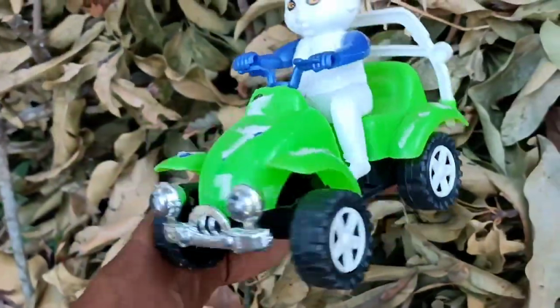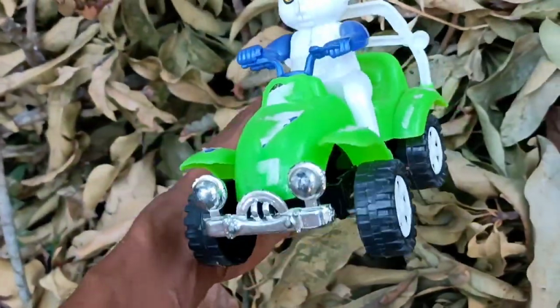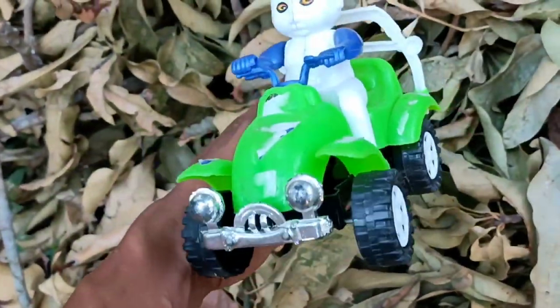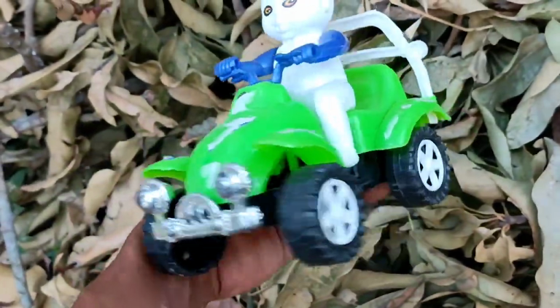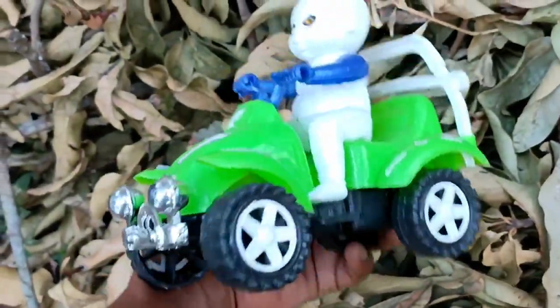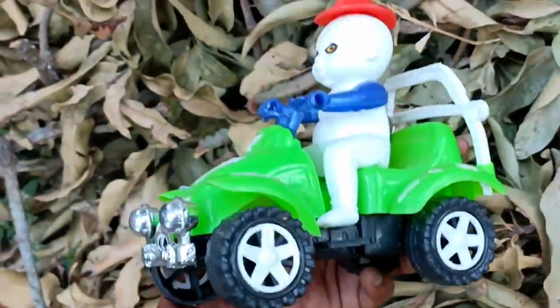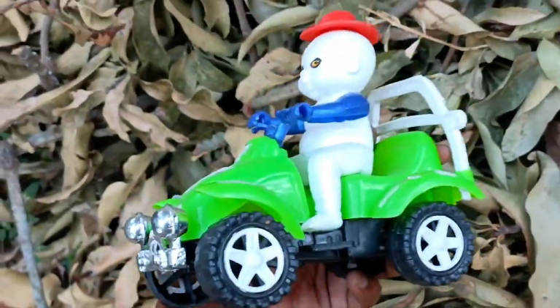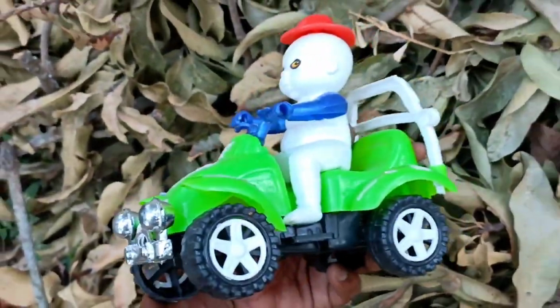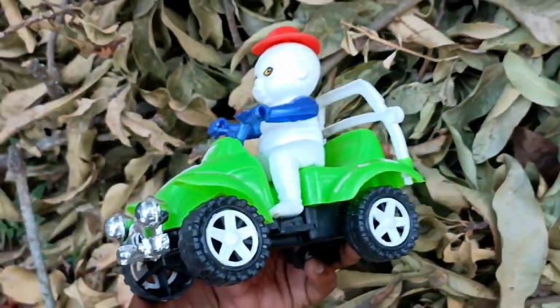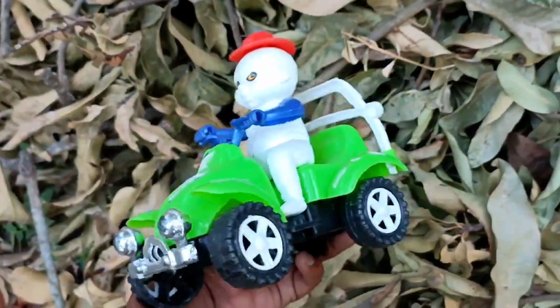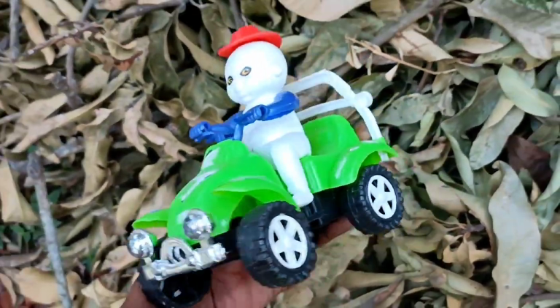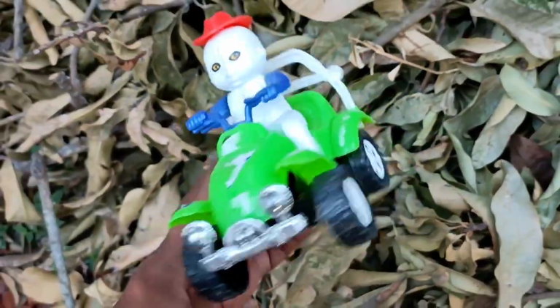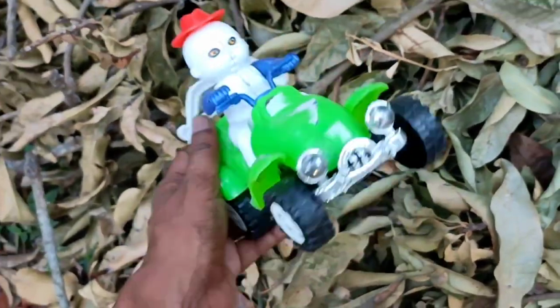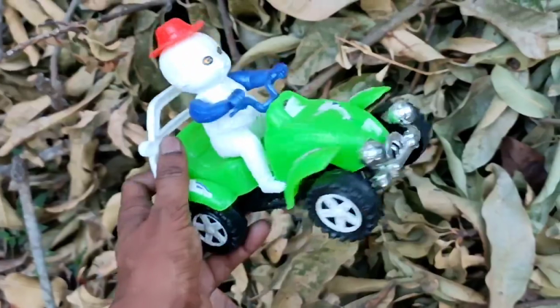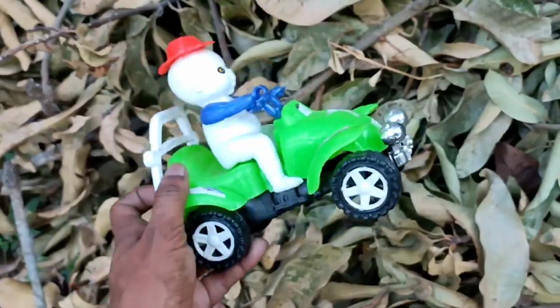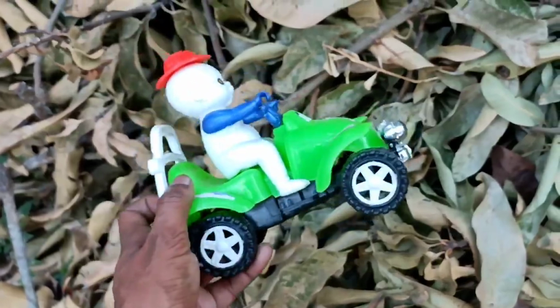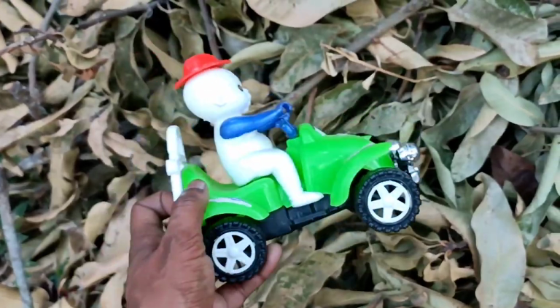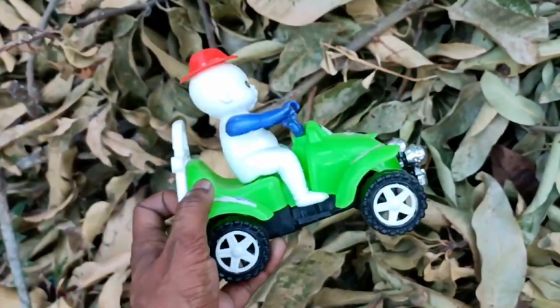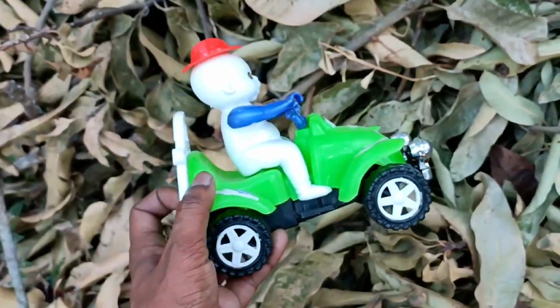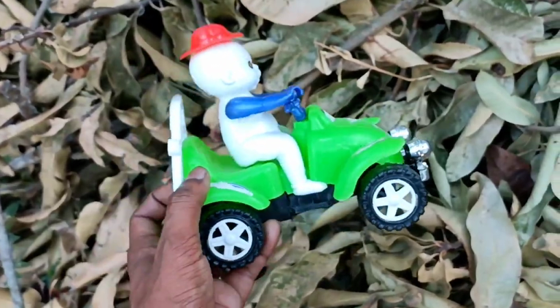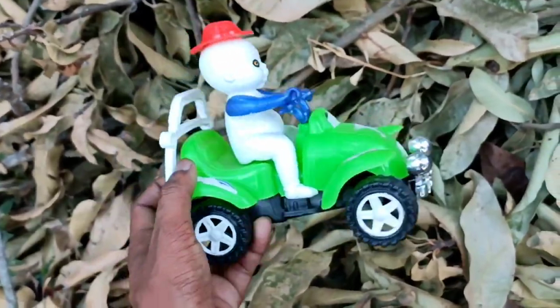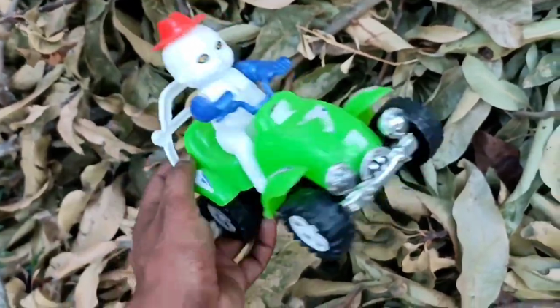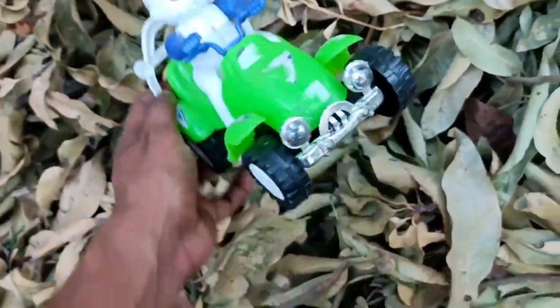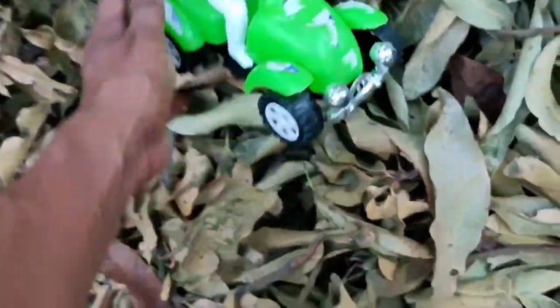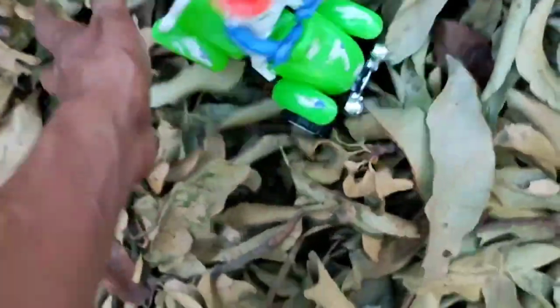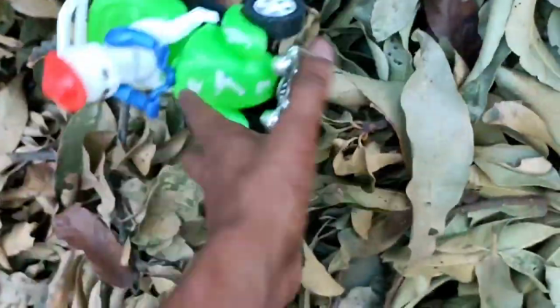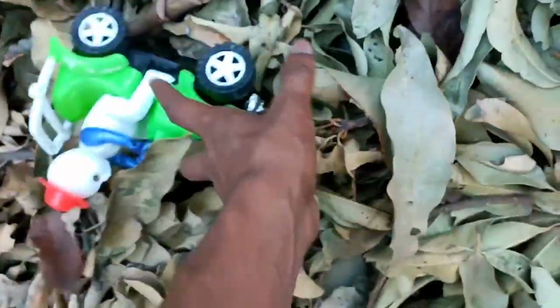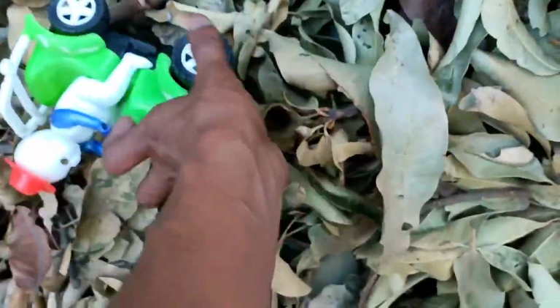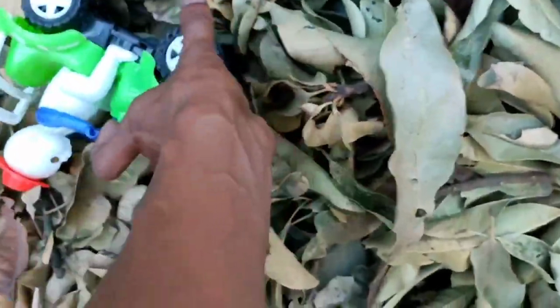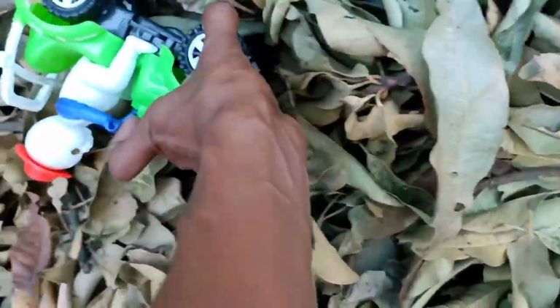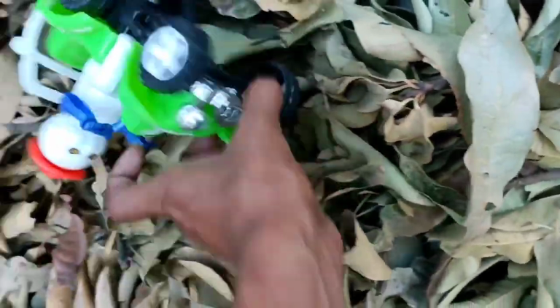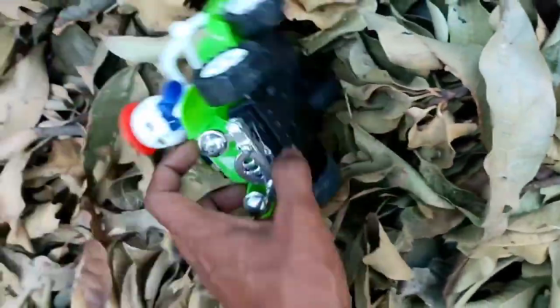This is a quad bike. Wow, very nice, this is a quad bike.